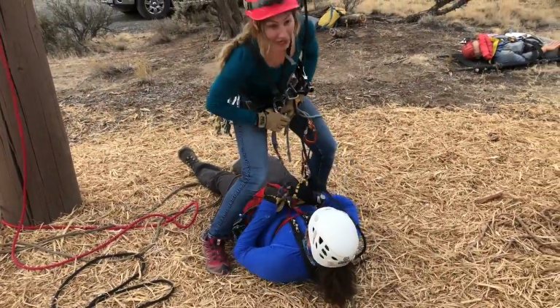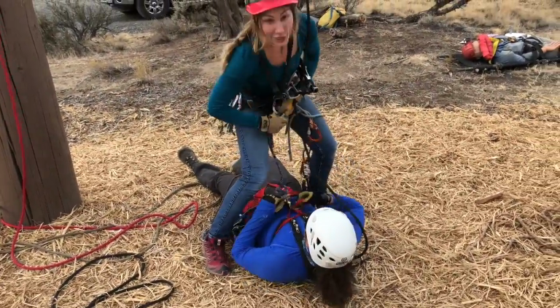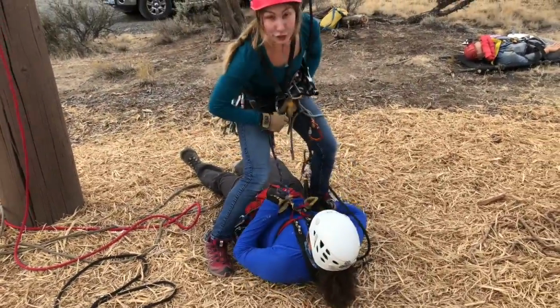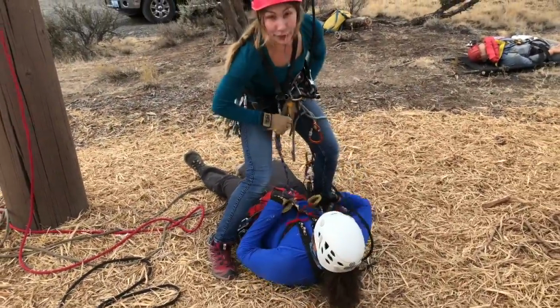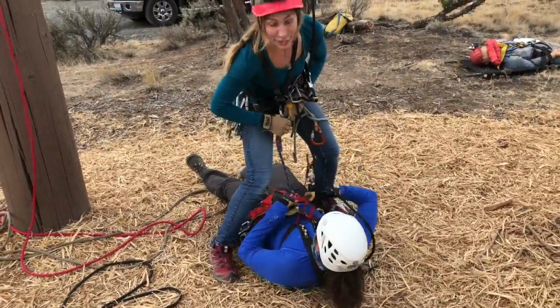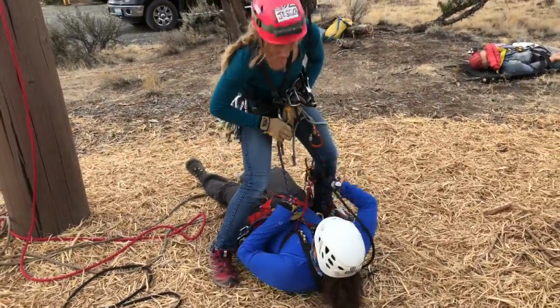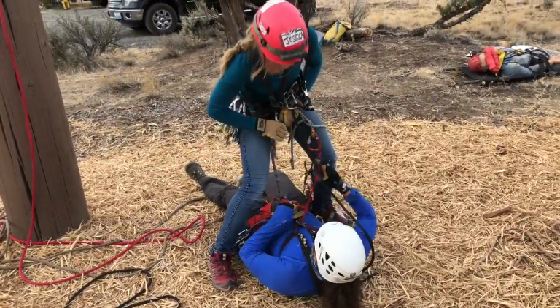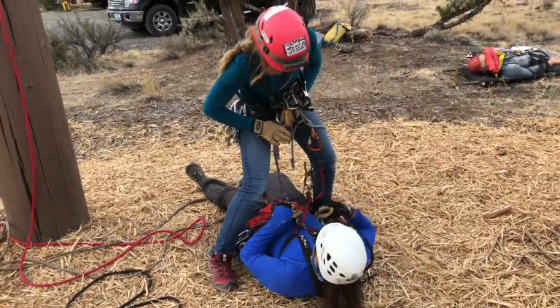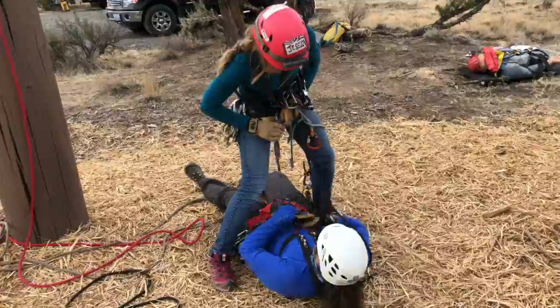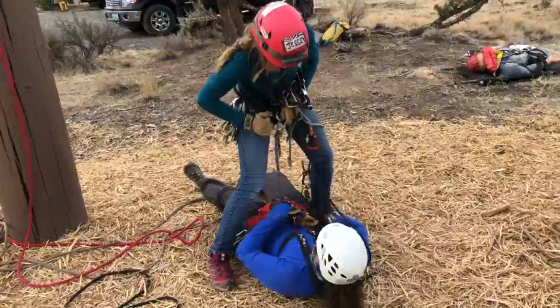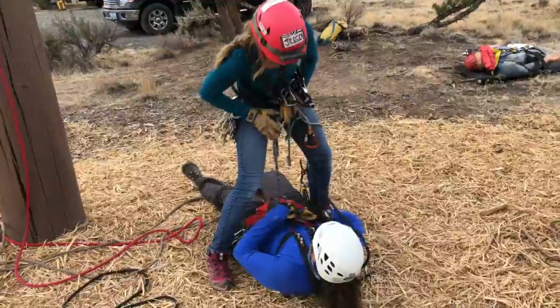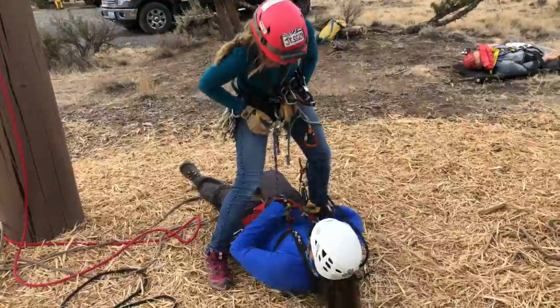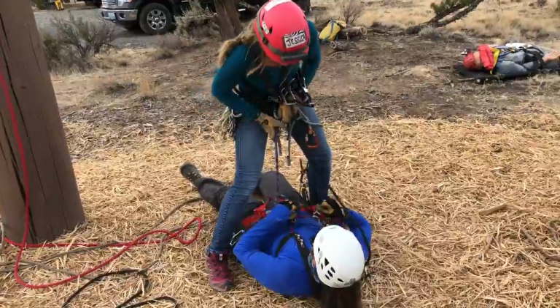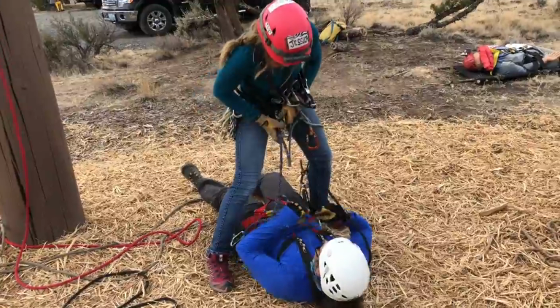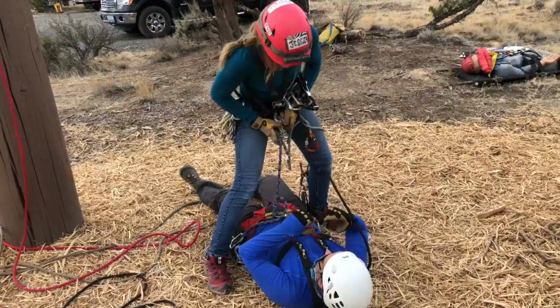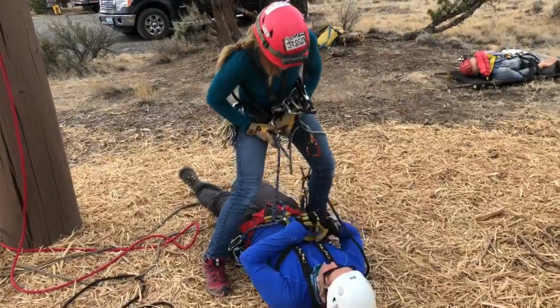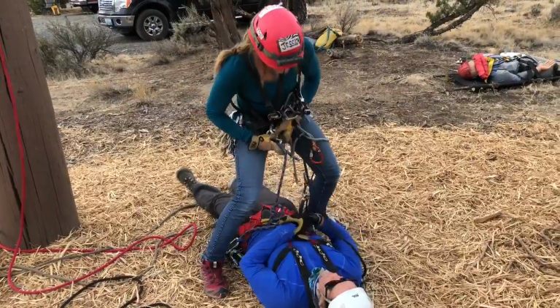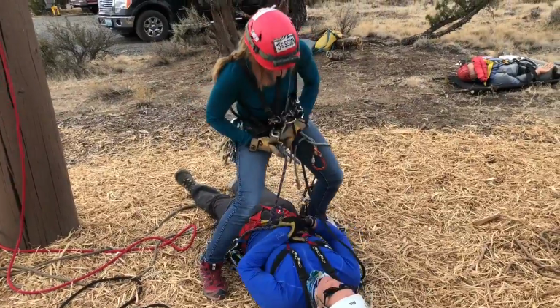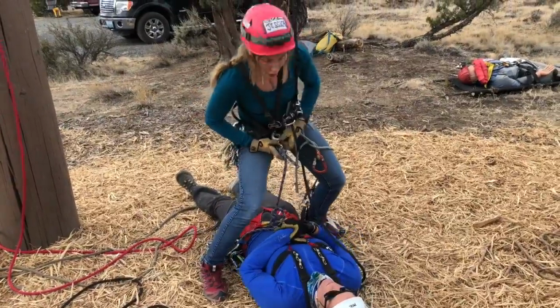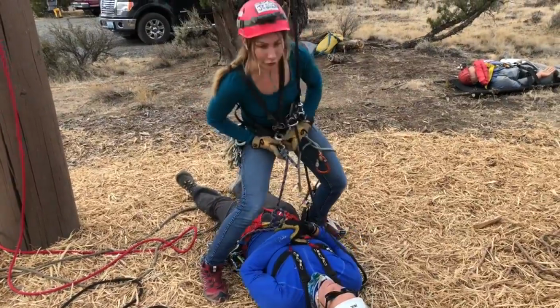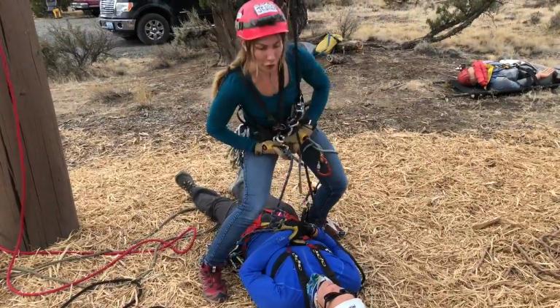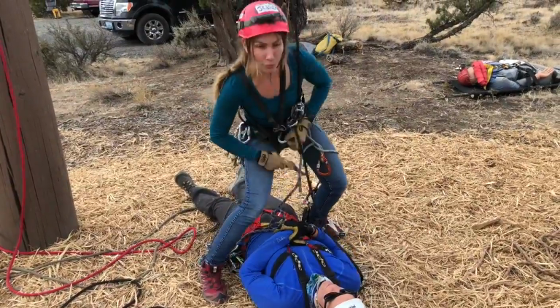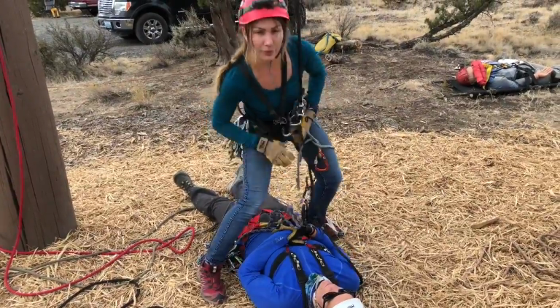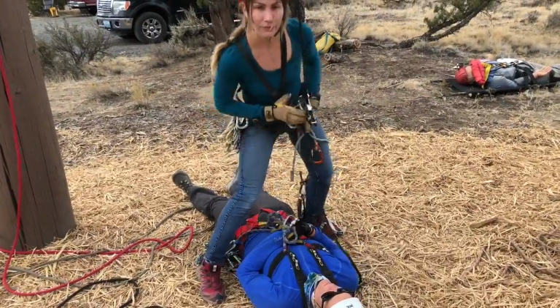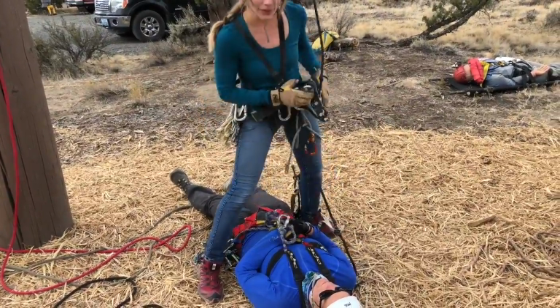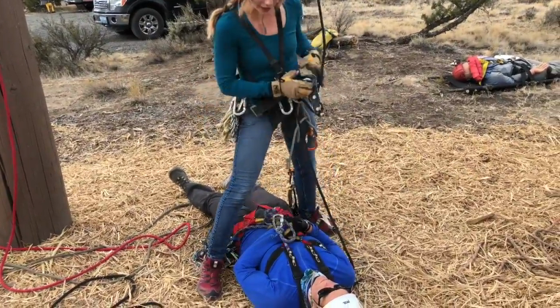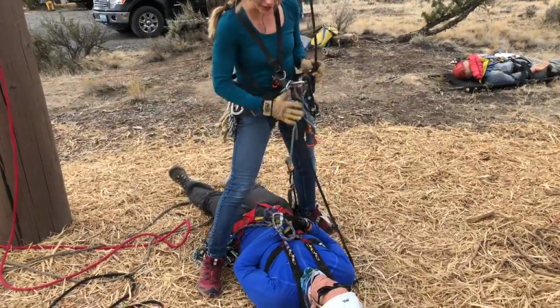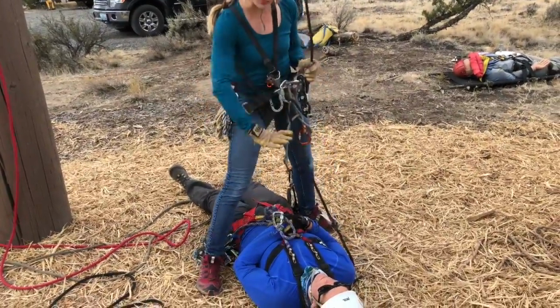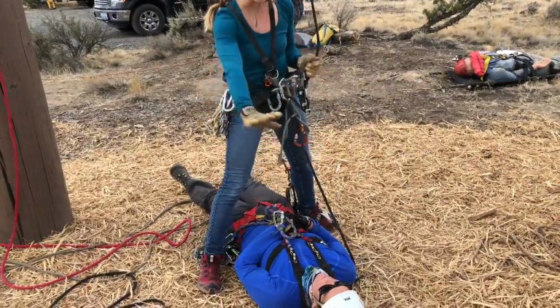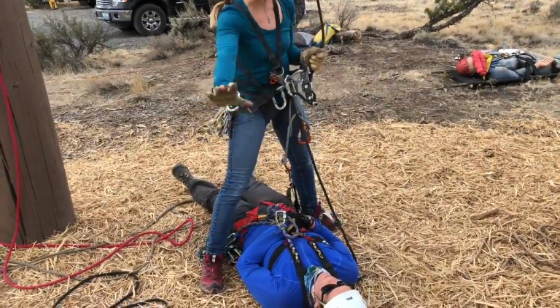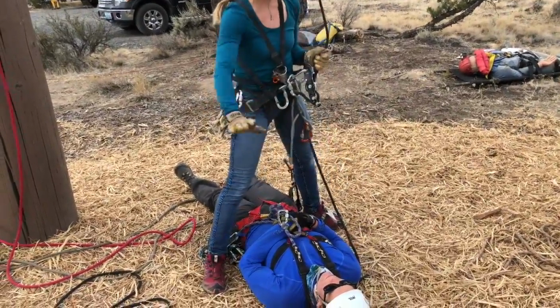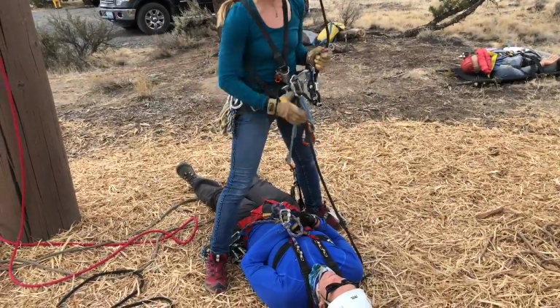Detach your patient. Get off rope. And get them out of the falls.